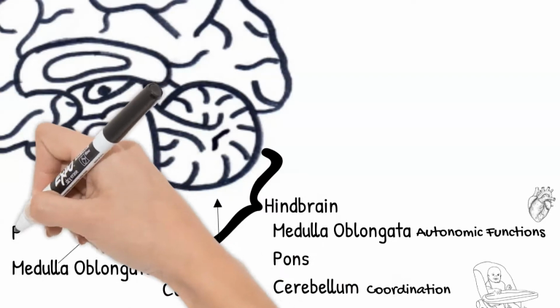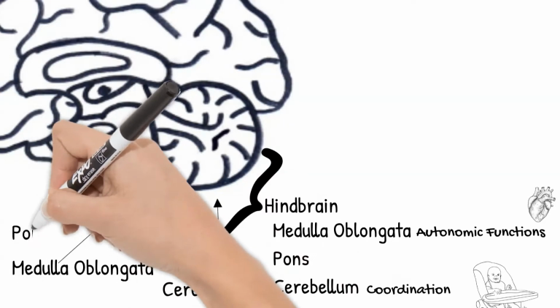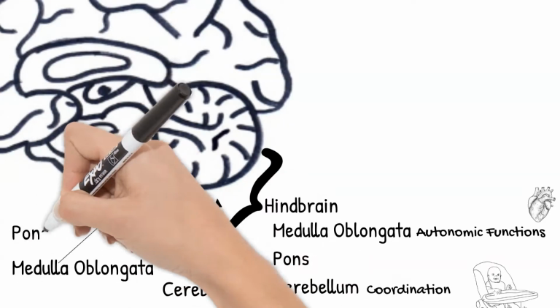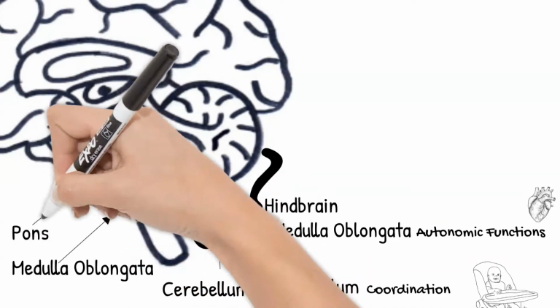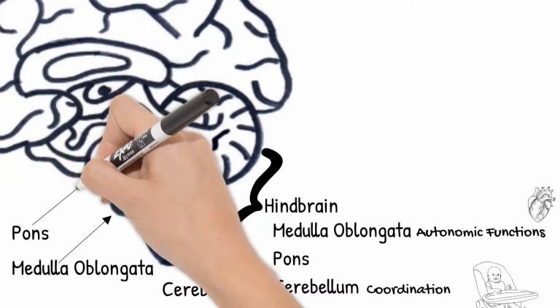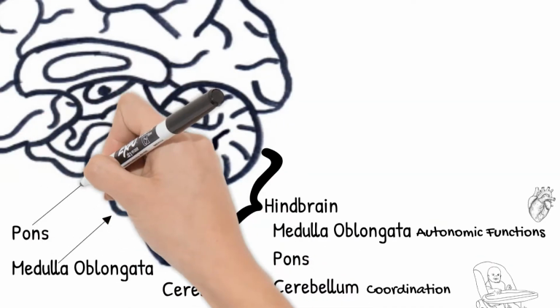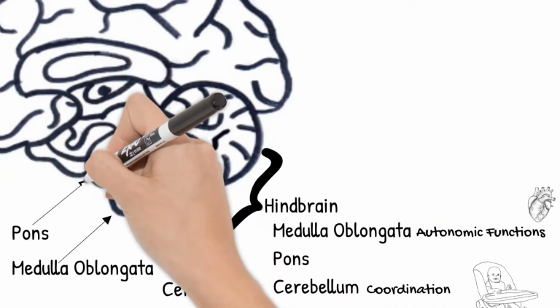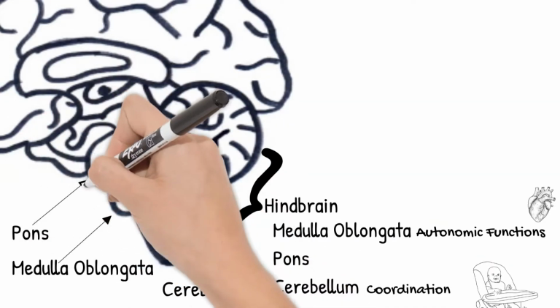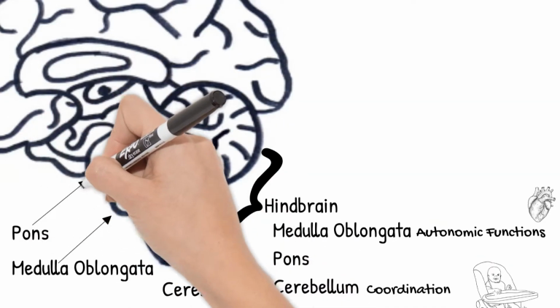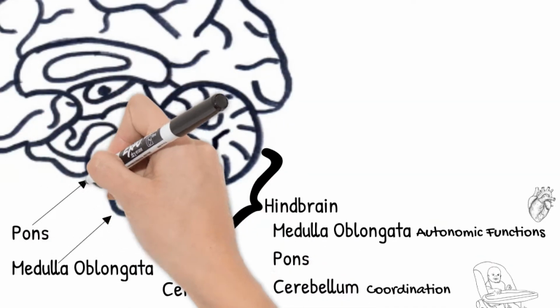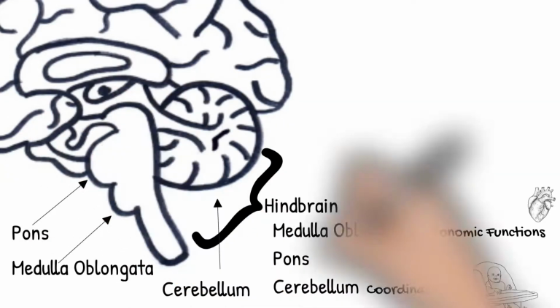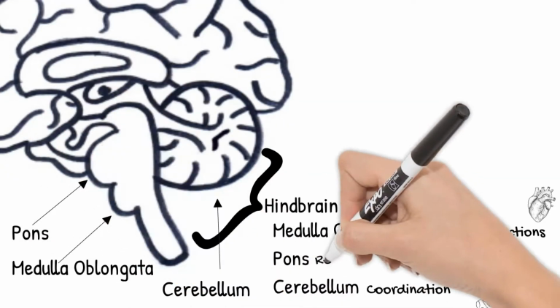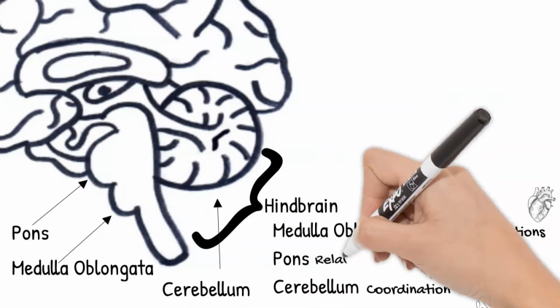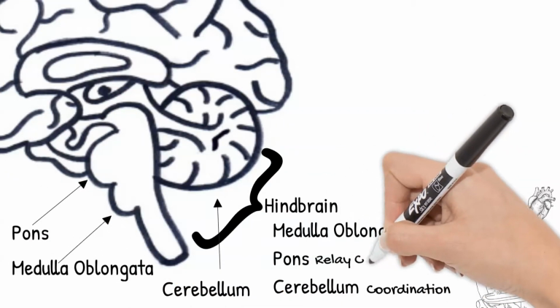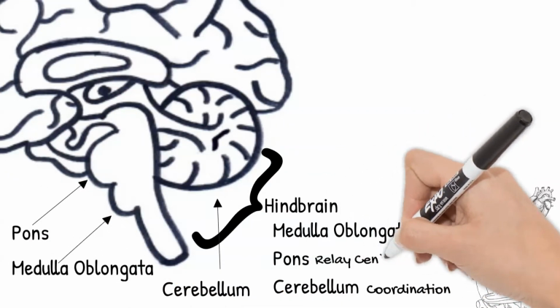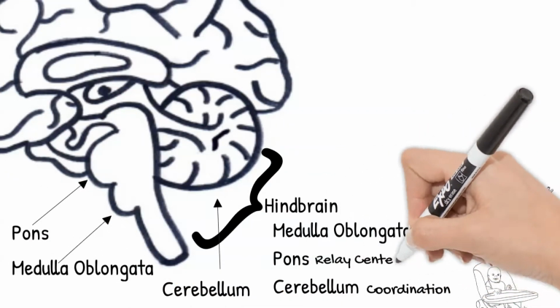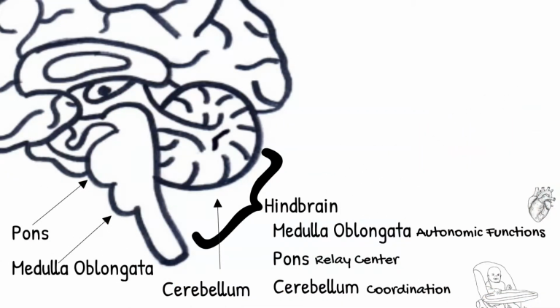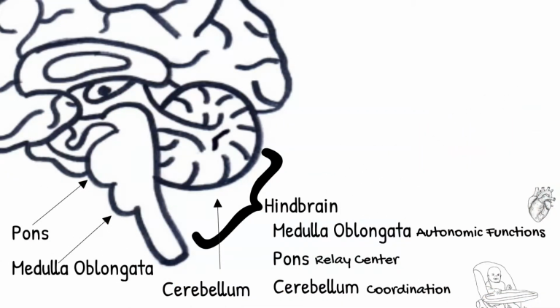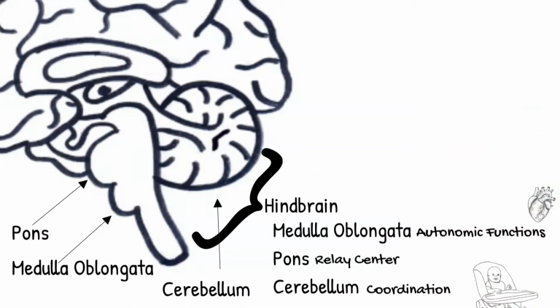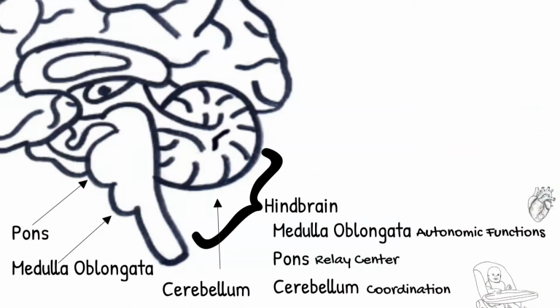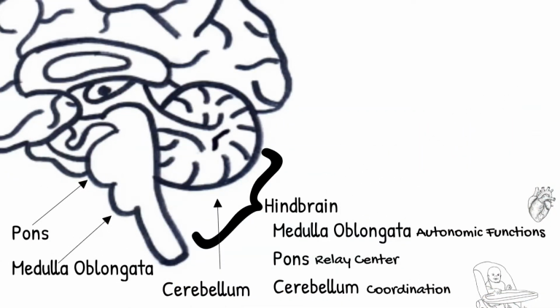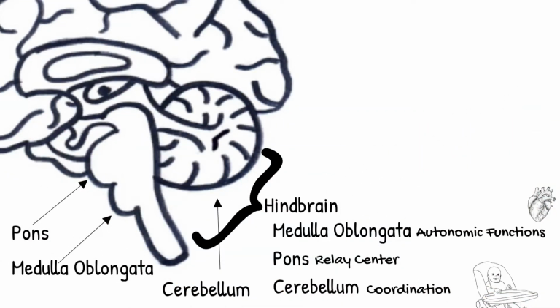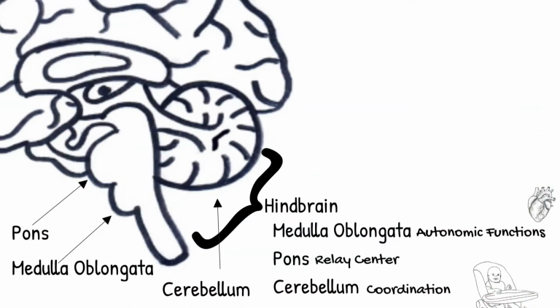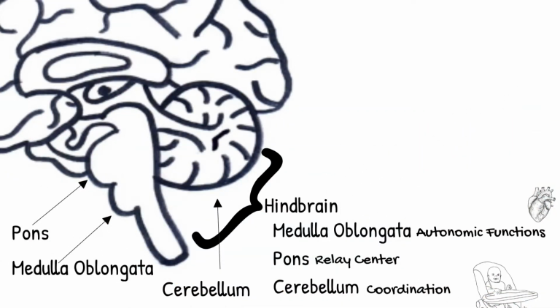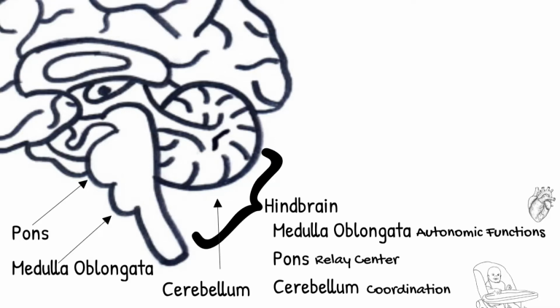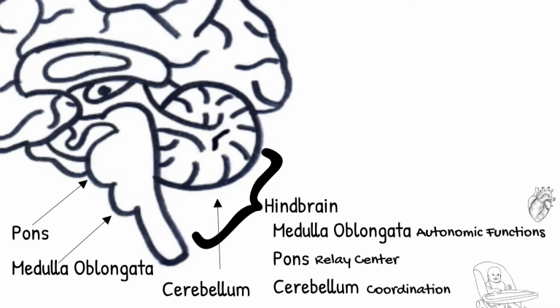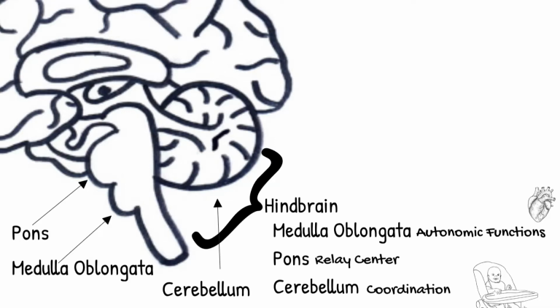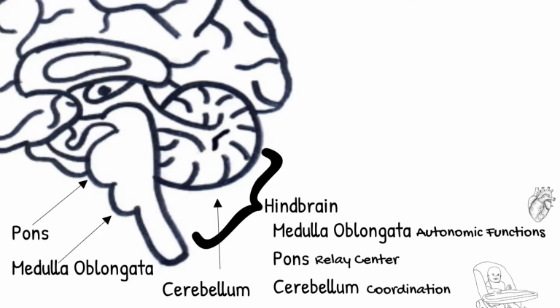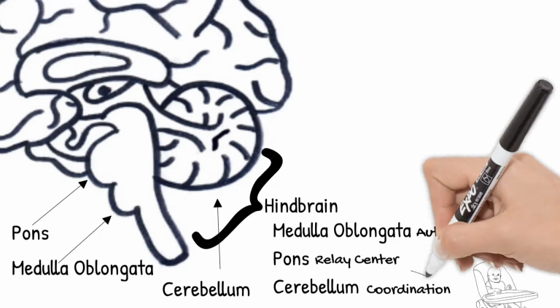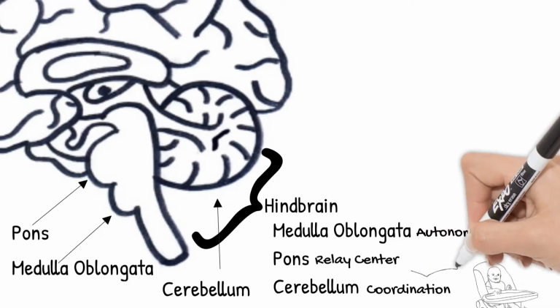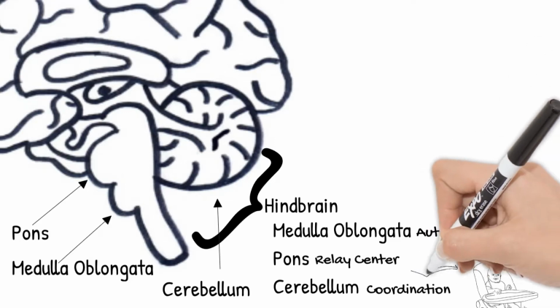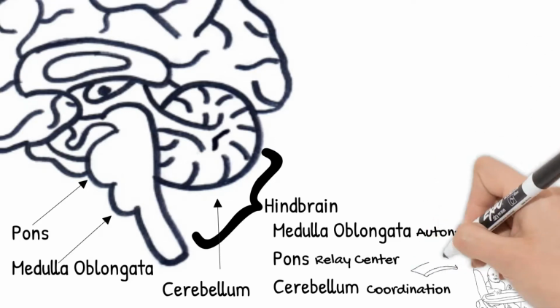Lastly, the pons is the relay center between the medulla oblongata and the cerebellum. It's the bridge.